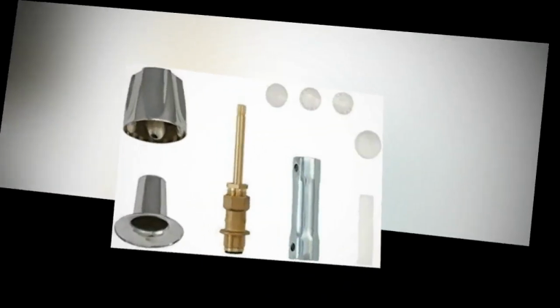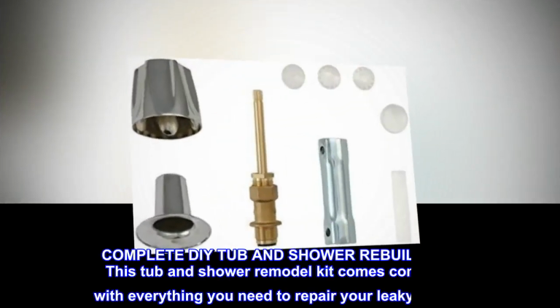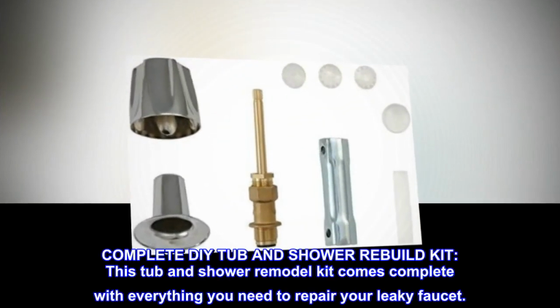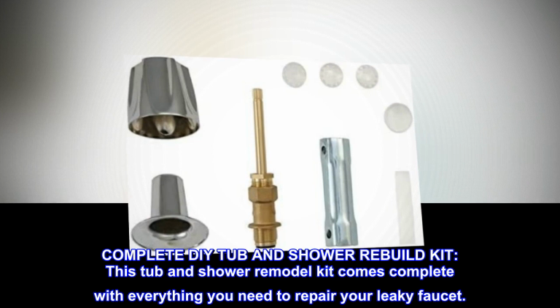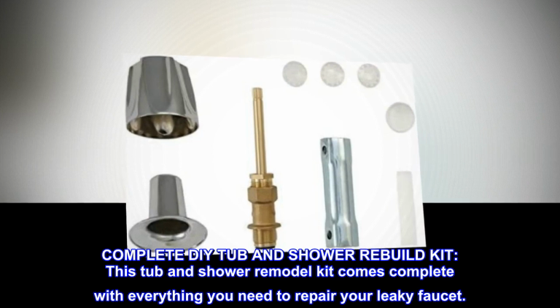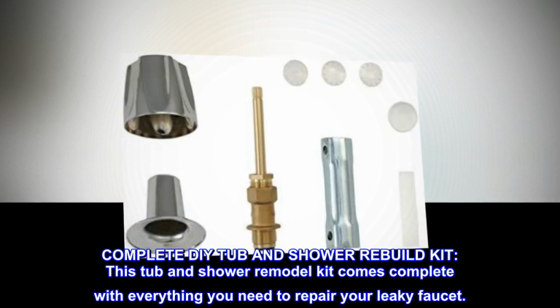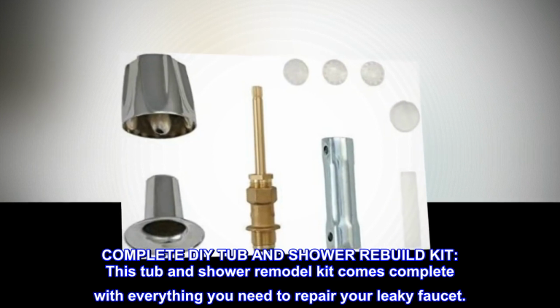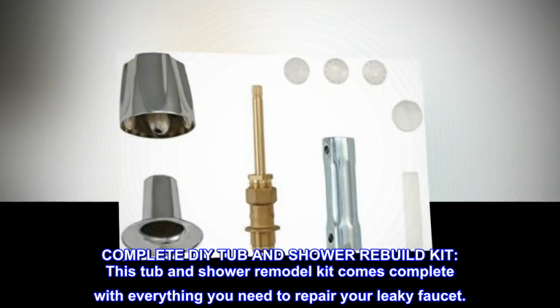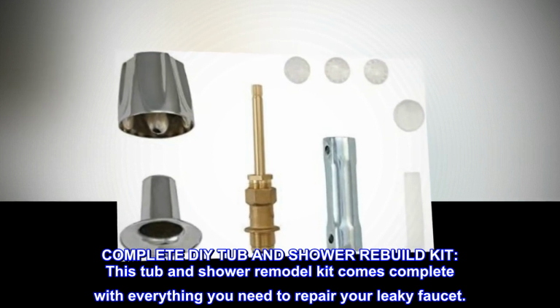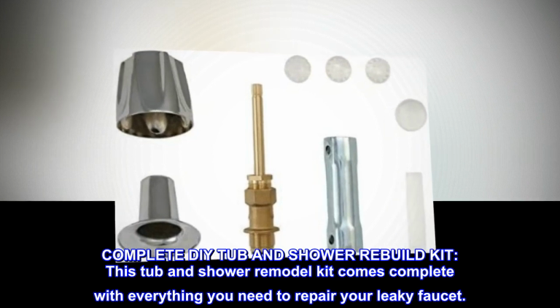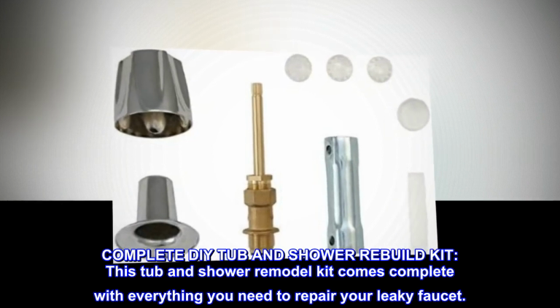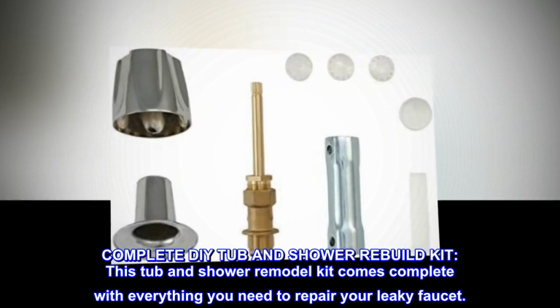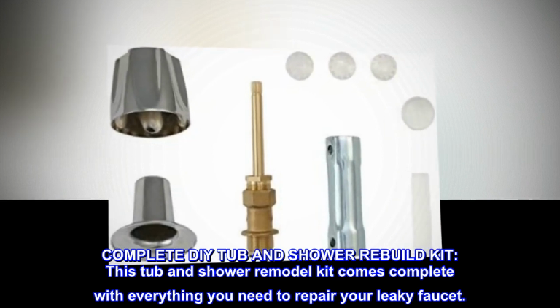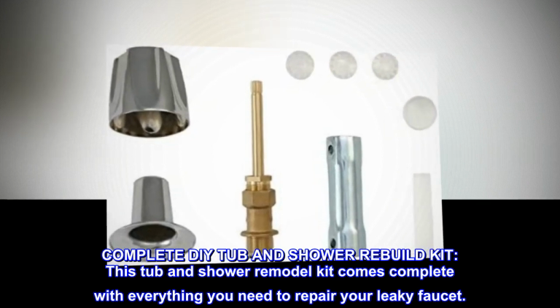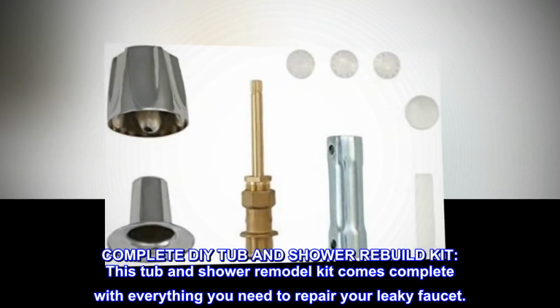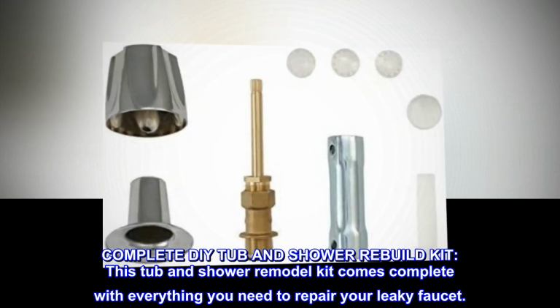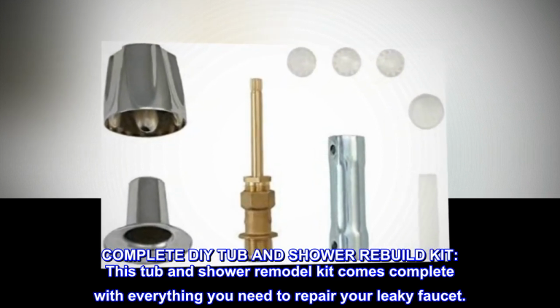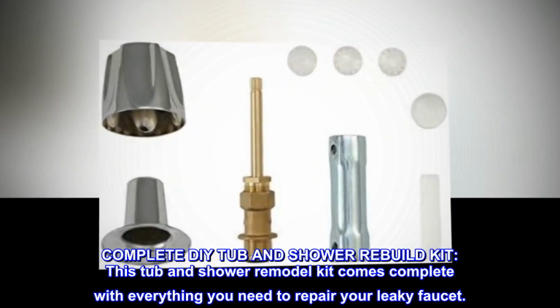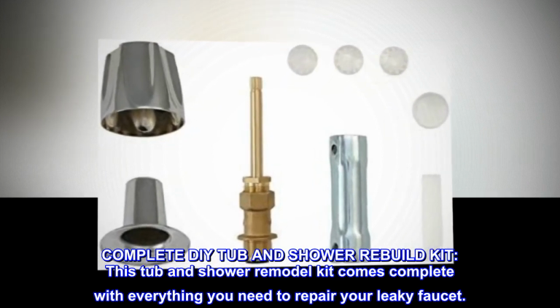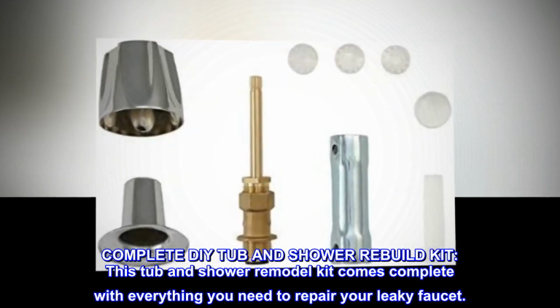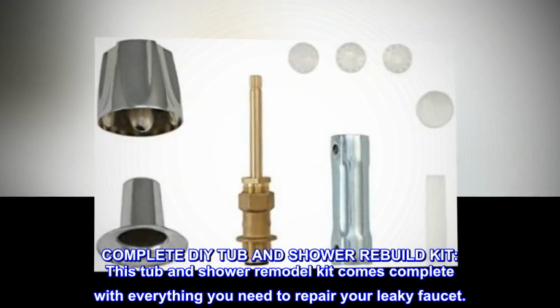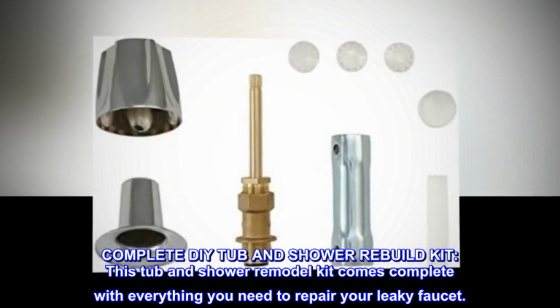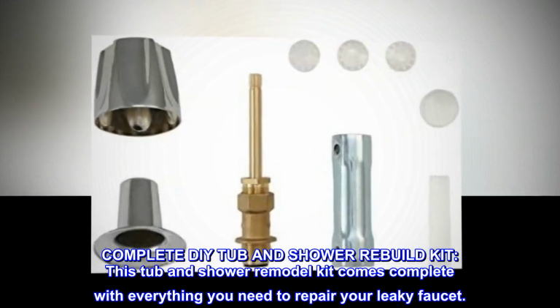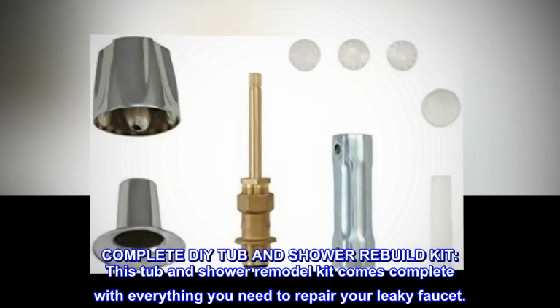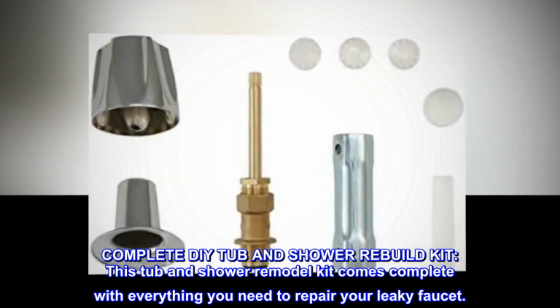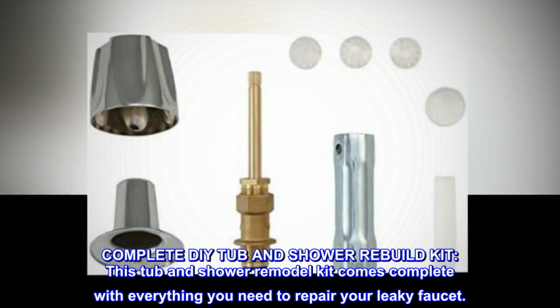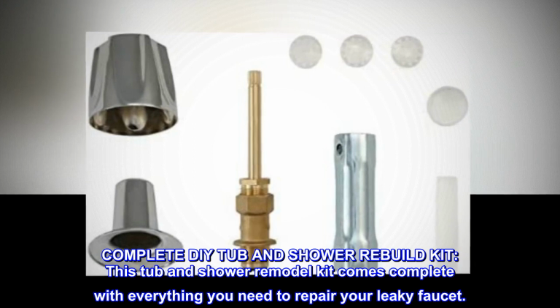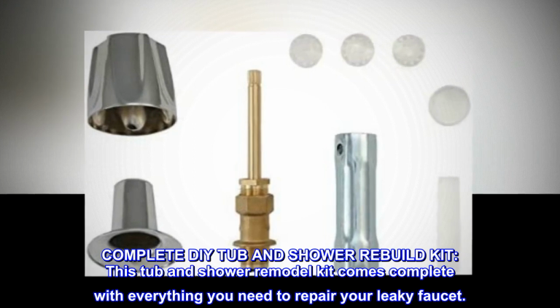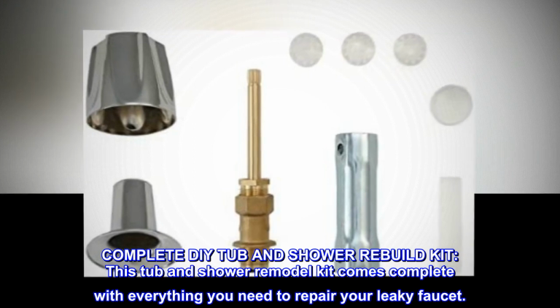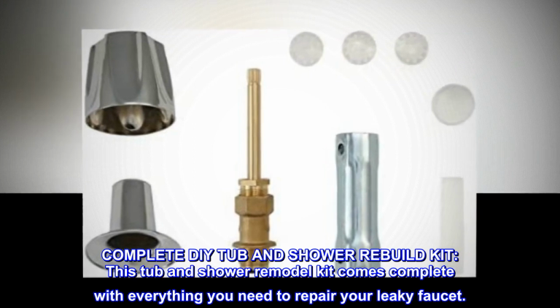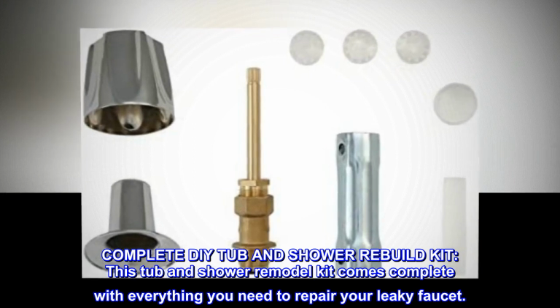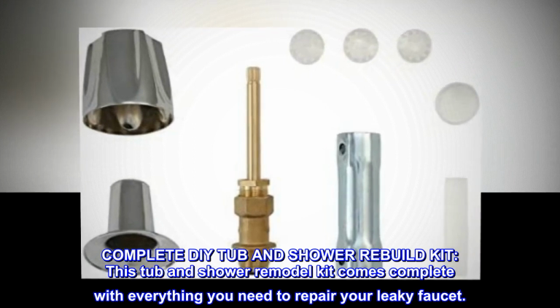Complete DIY Tub and Shower Rebuild Kit. This tub and shower remodel kit comes complete with everything you need to repair your leaky faucet.